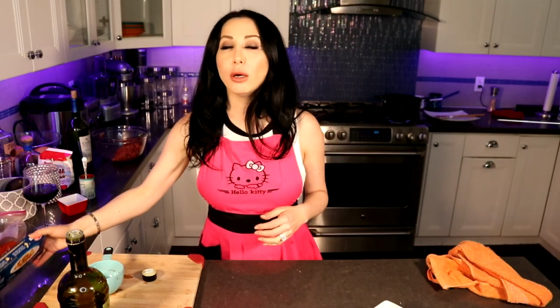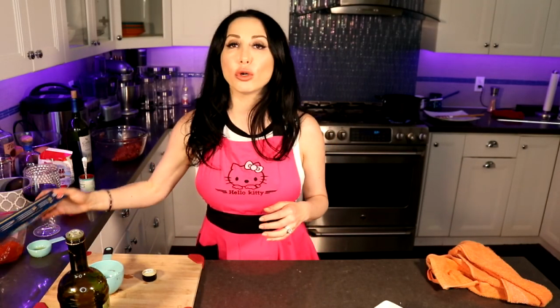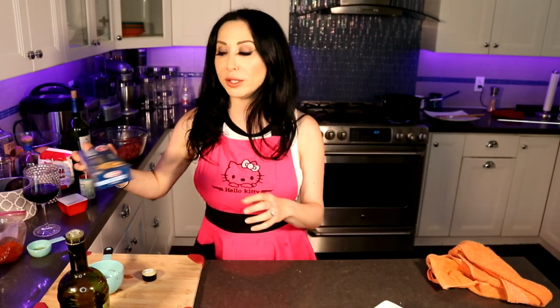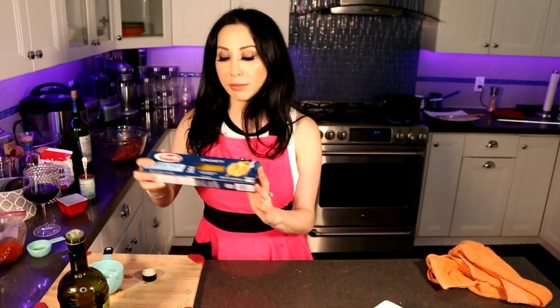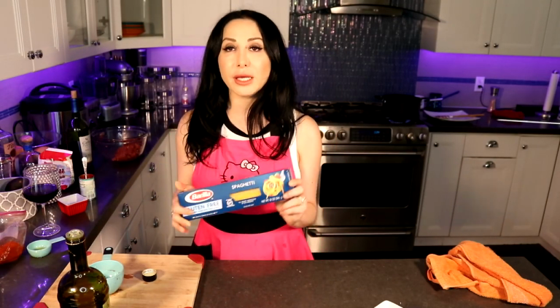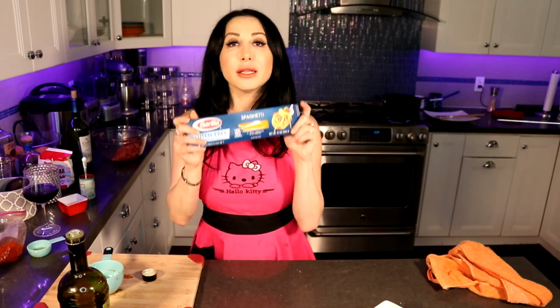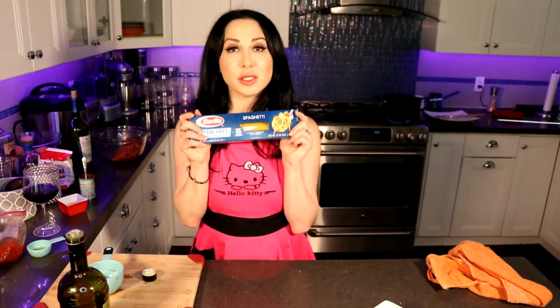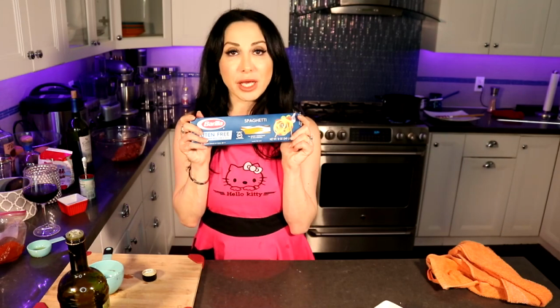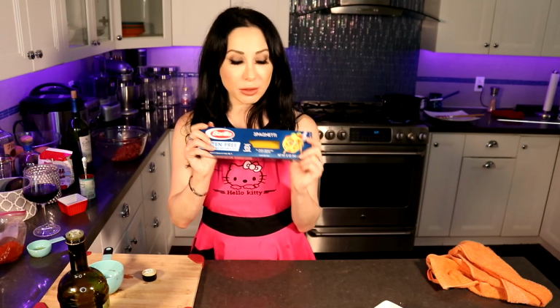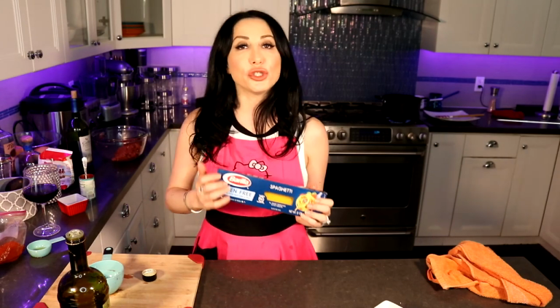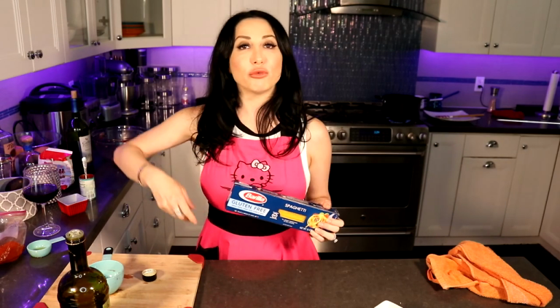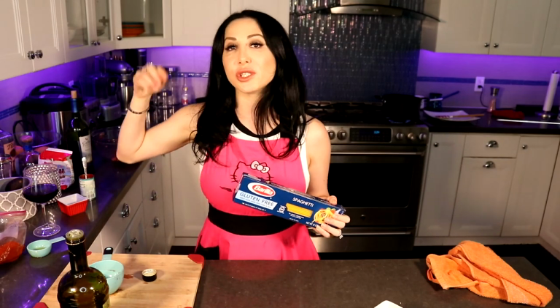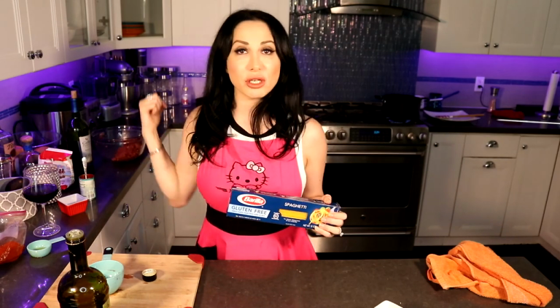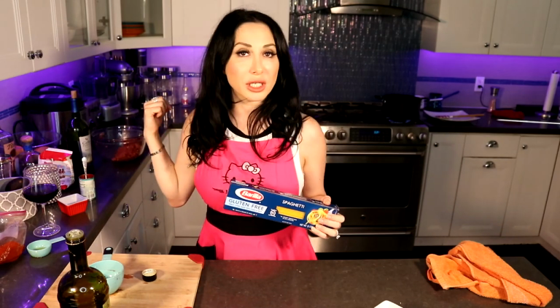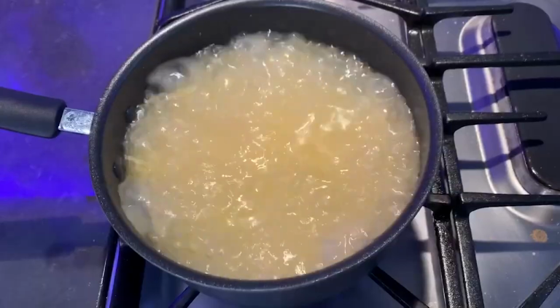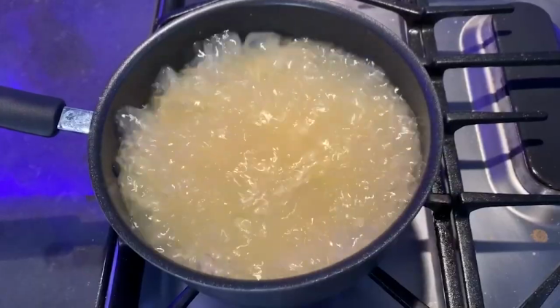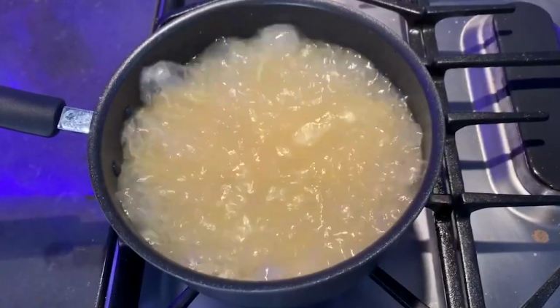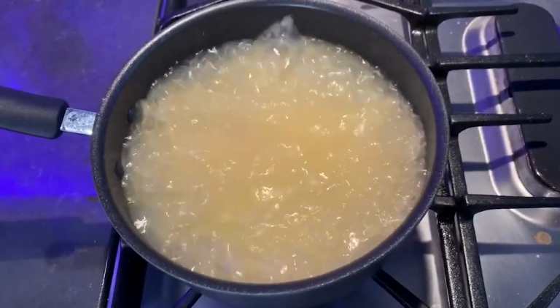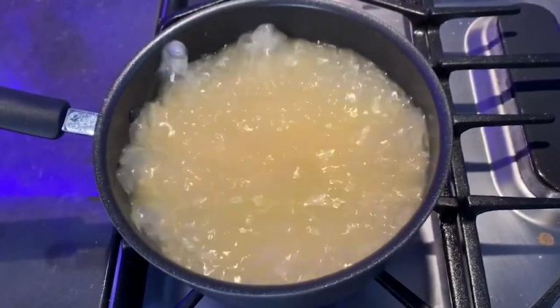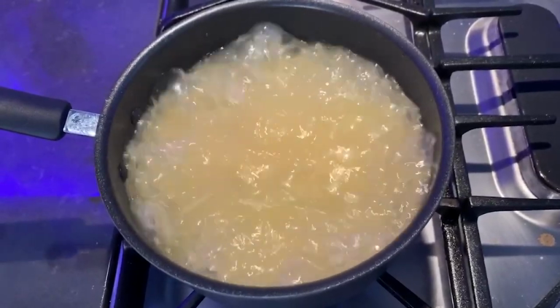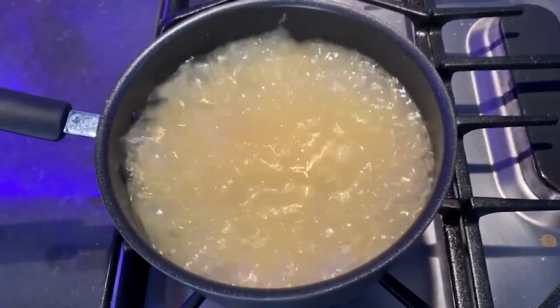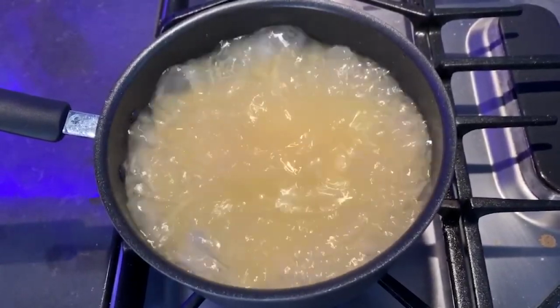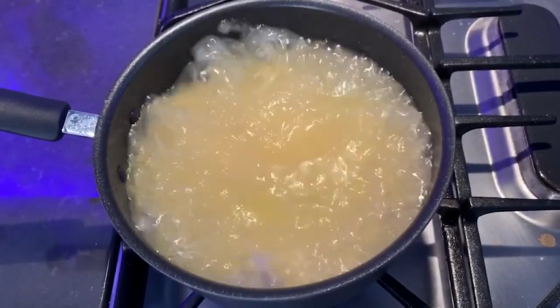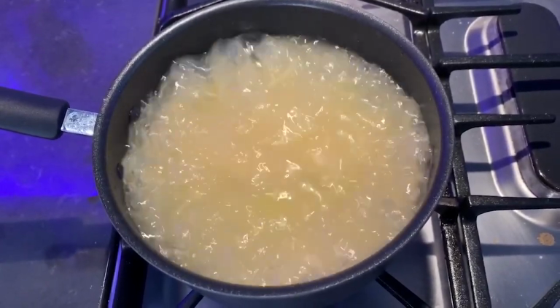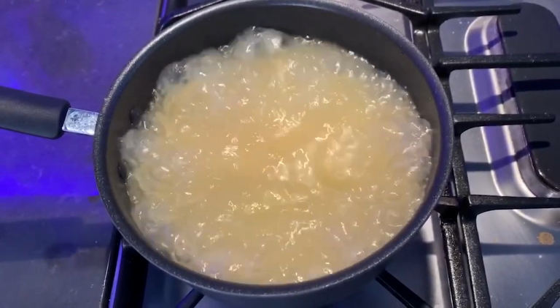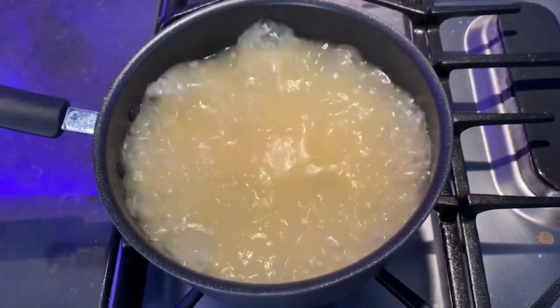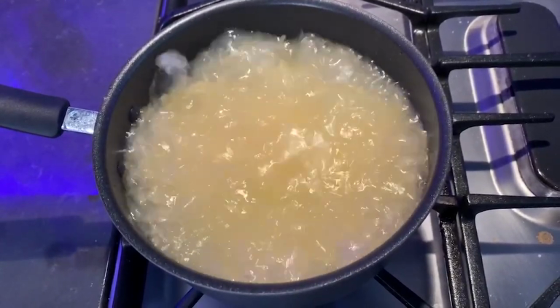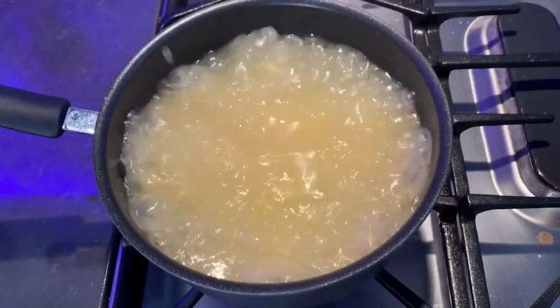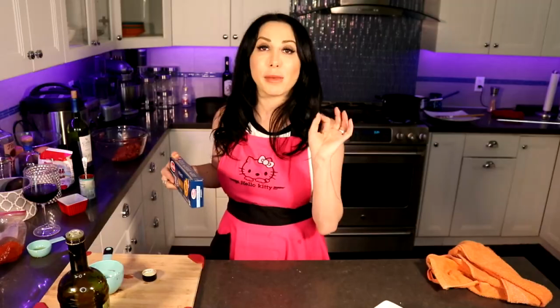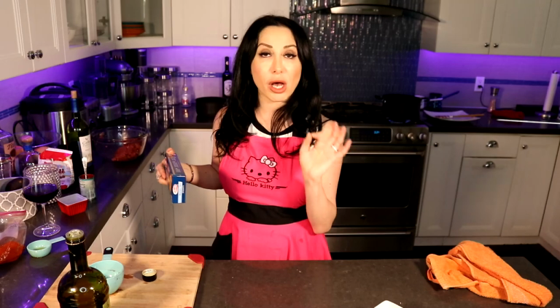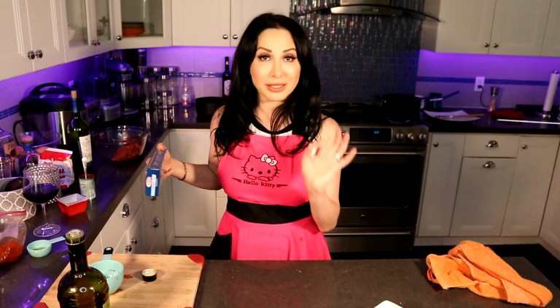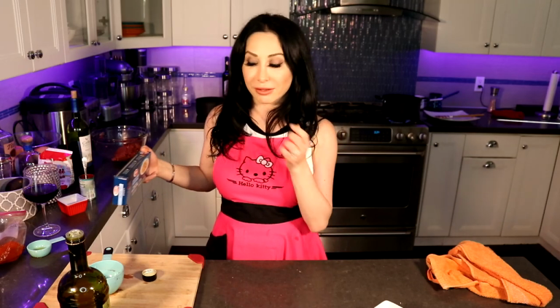We're going to make the spaghetti. Get some water to boil and throw the spaghetti in for 11 minutes so they come out al dente.